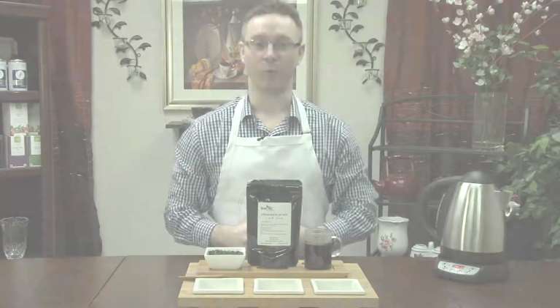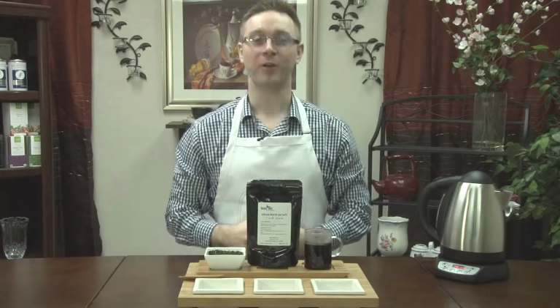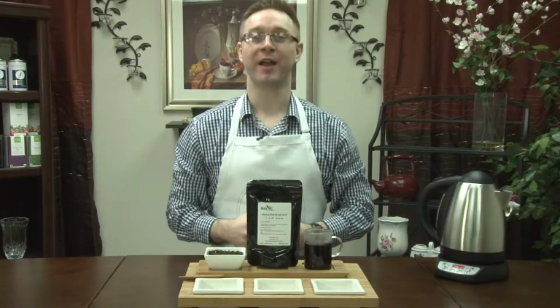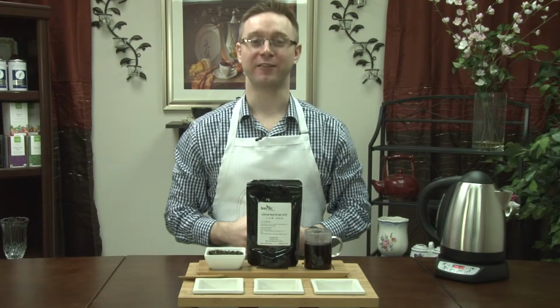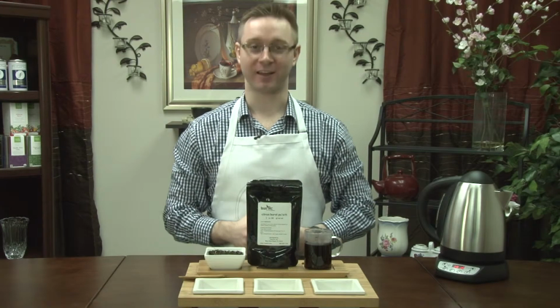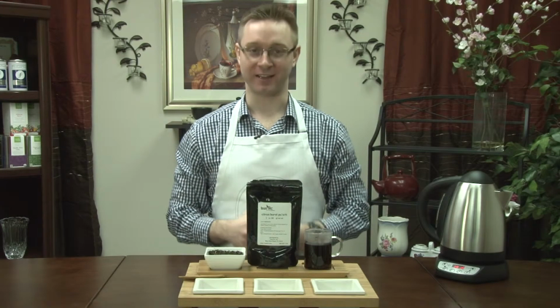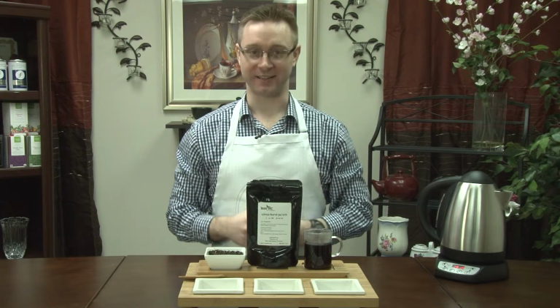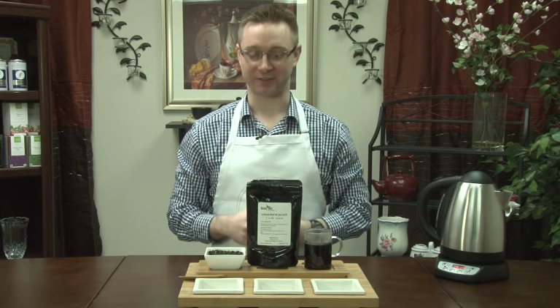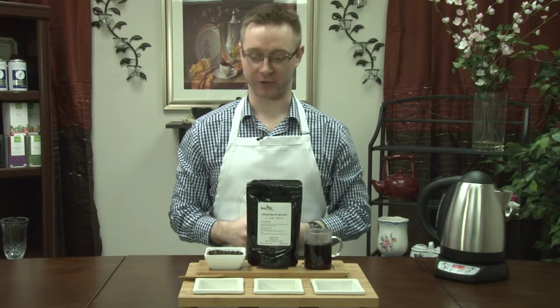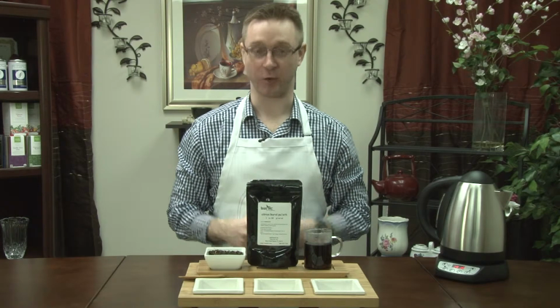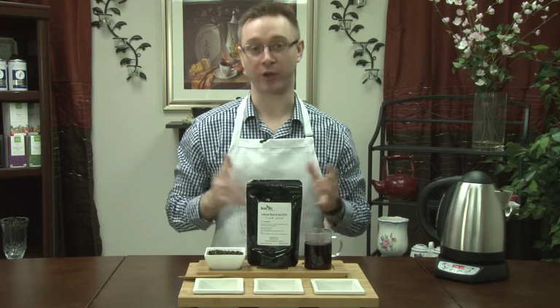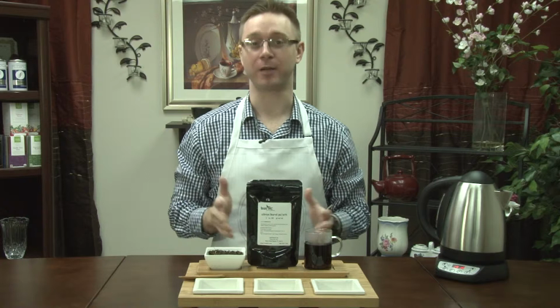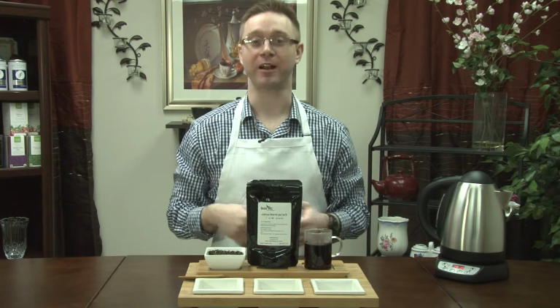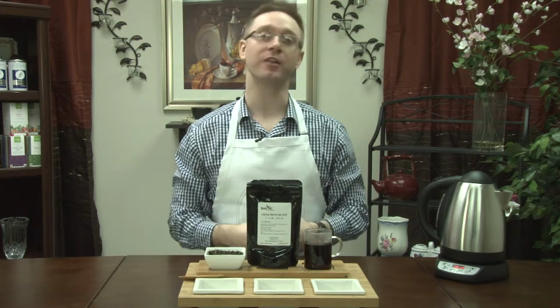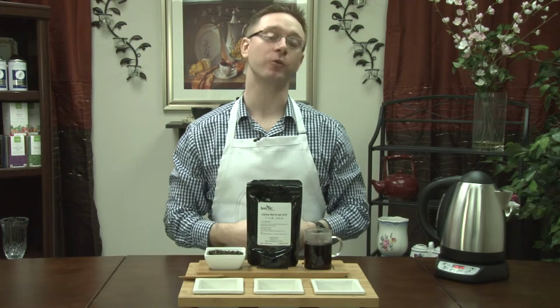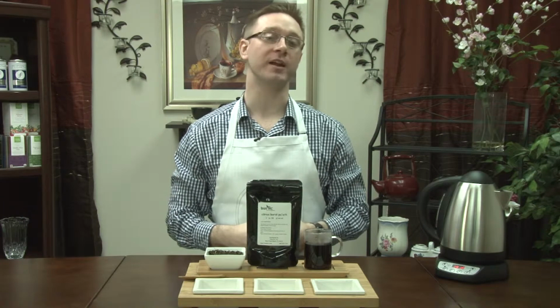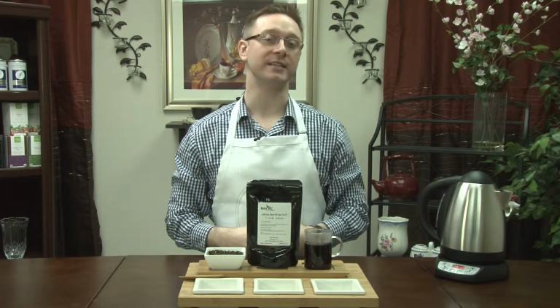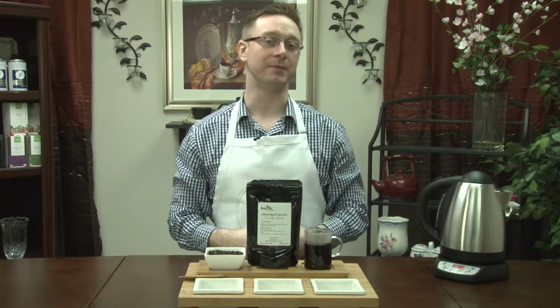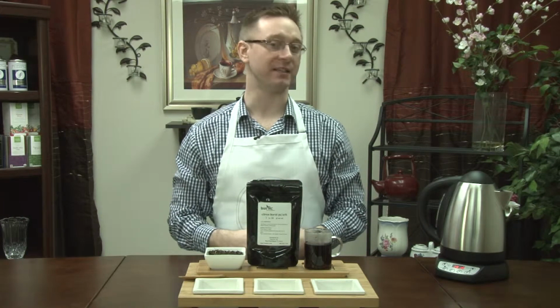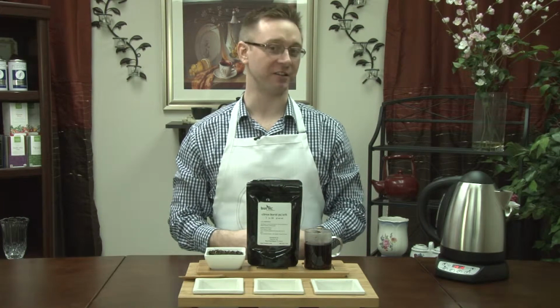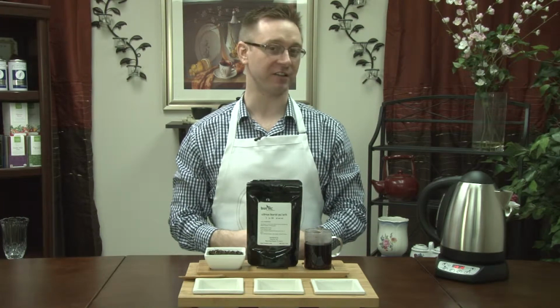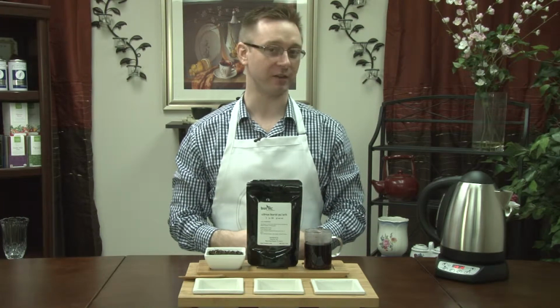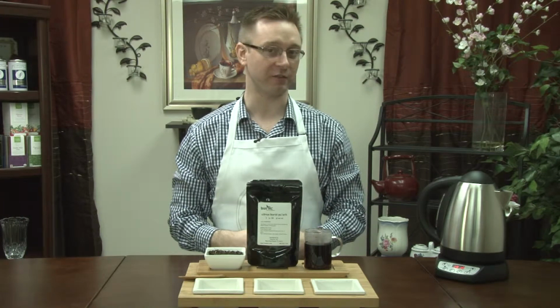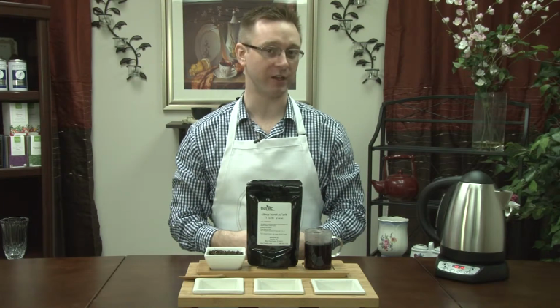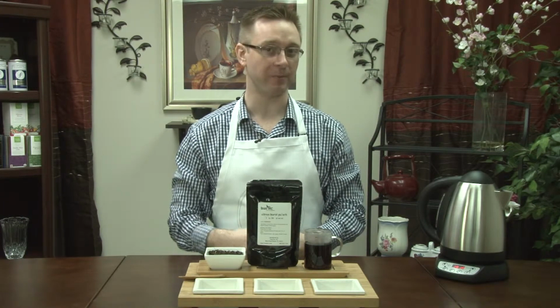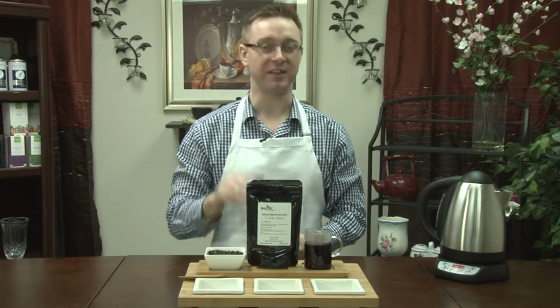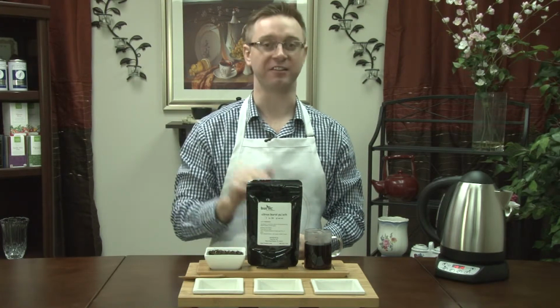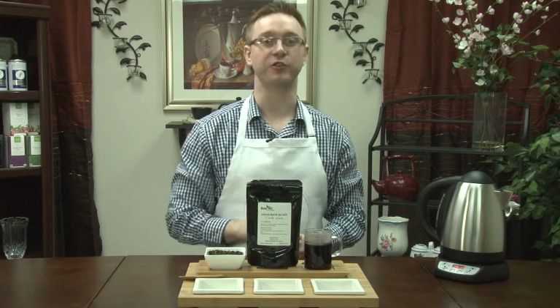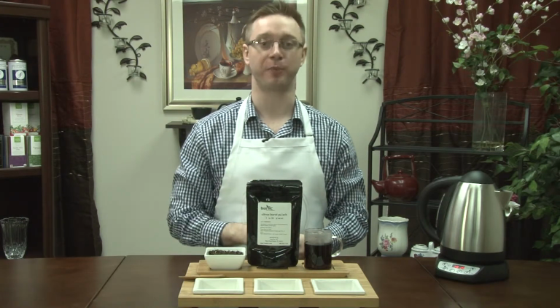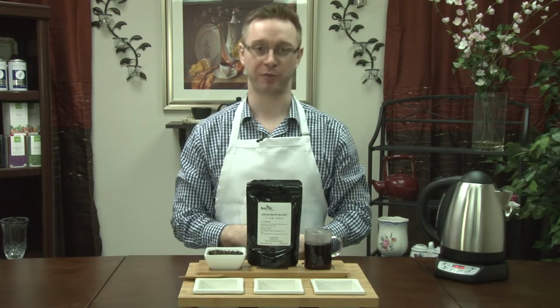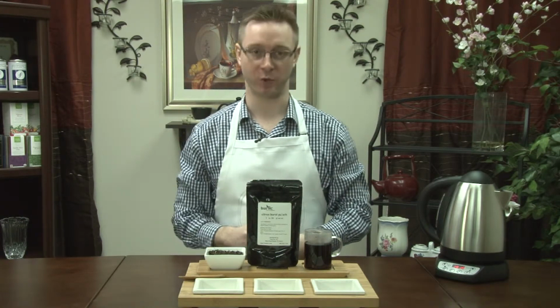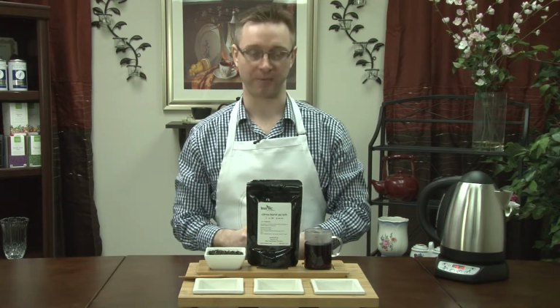Welcome back to Fine Line Tea Studio. We're talking about another great tea by Teas Etc. — in this video, the Citrus Burst Pu-erh.